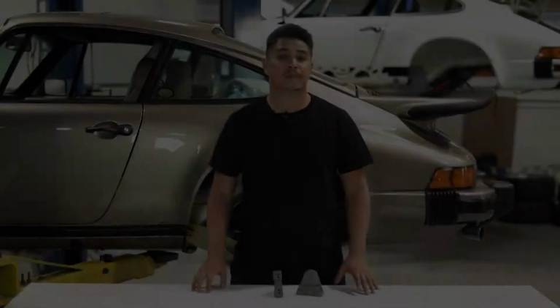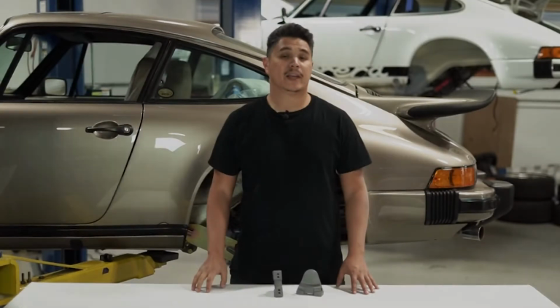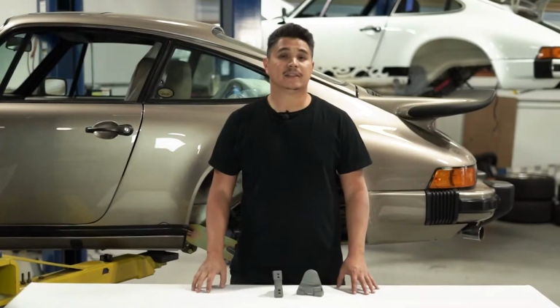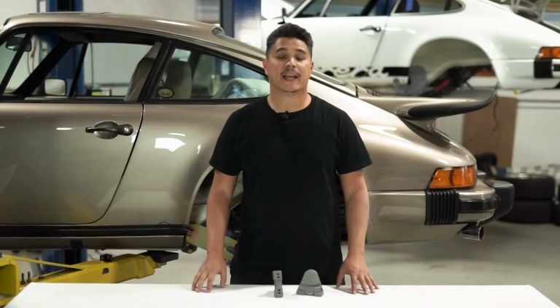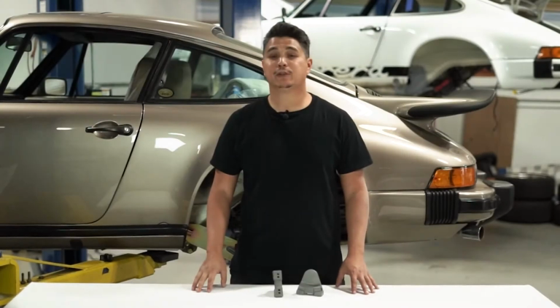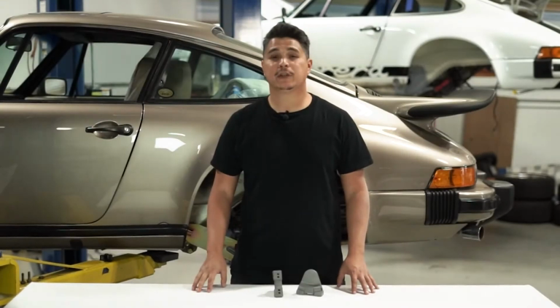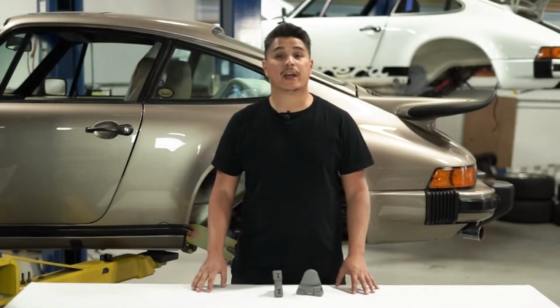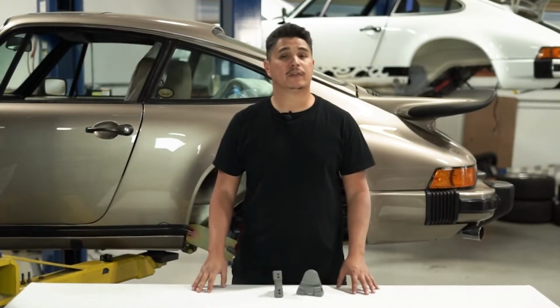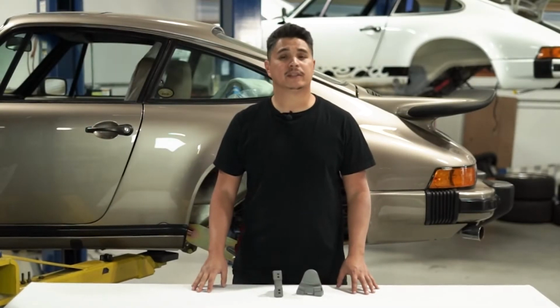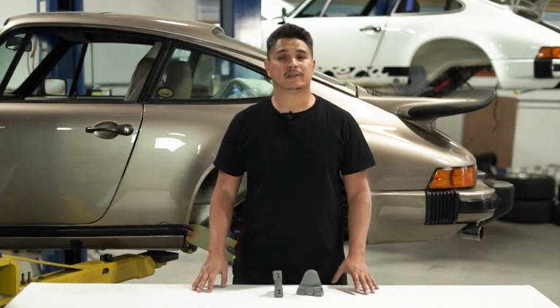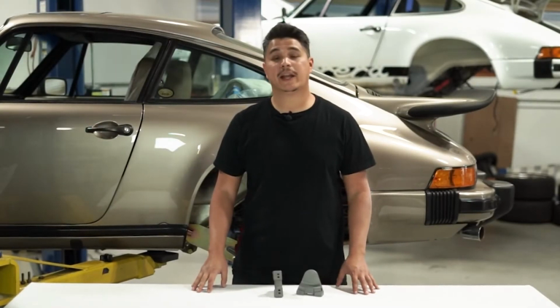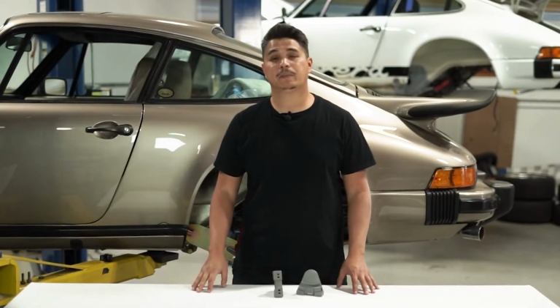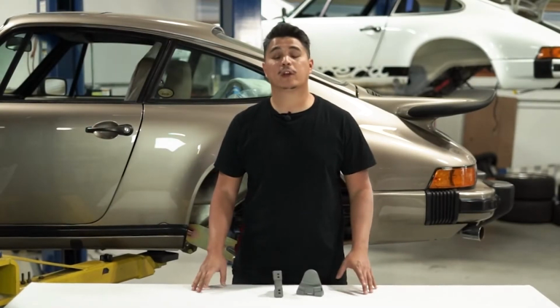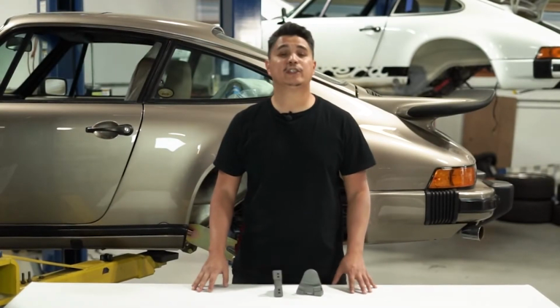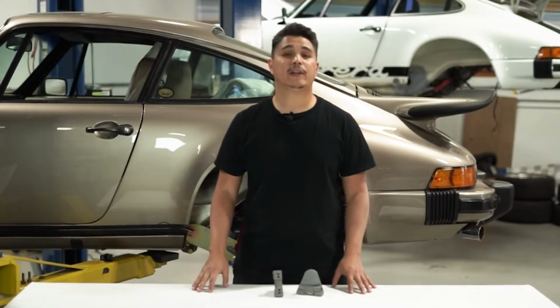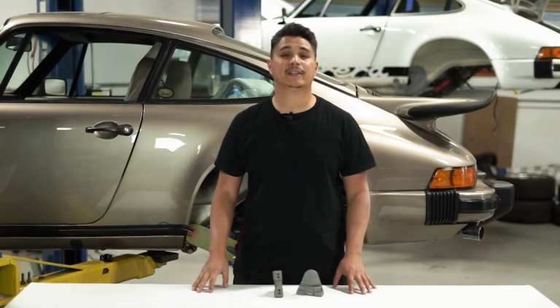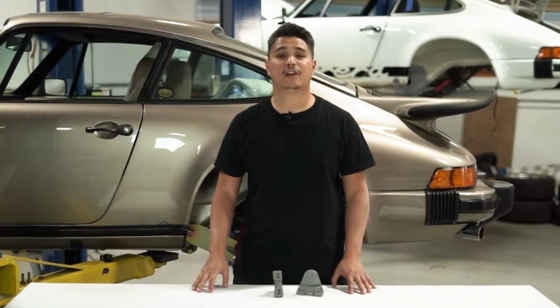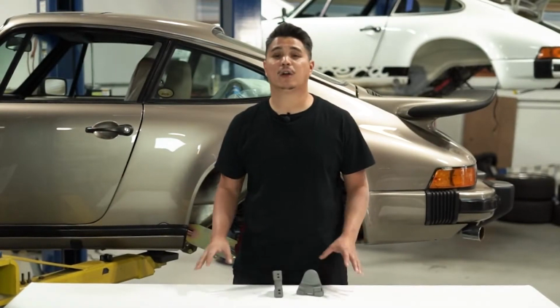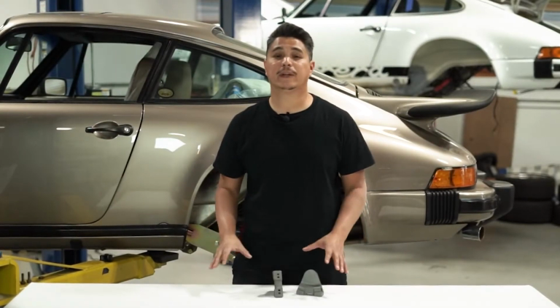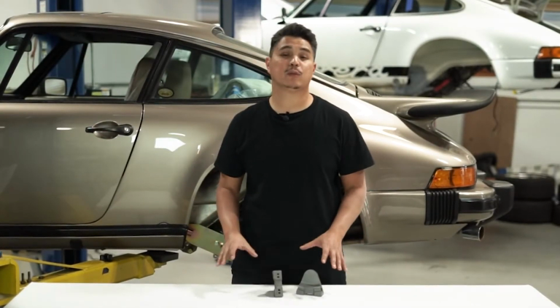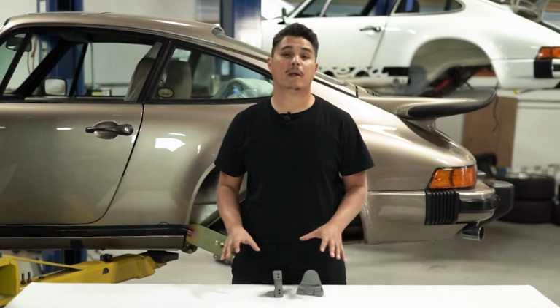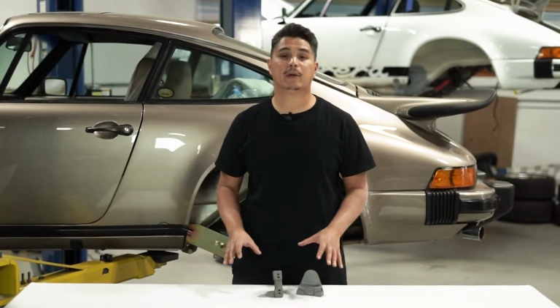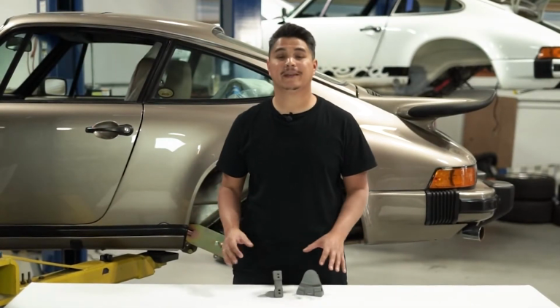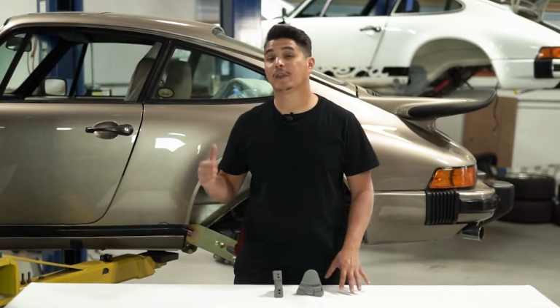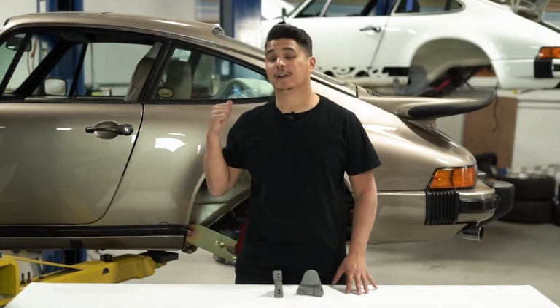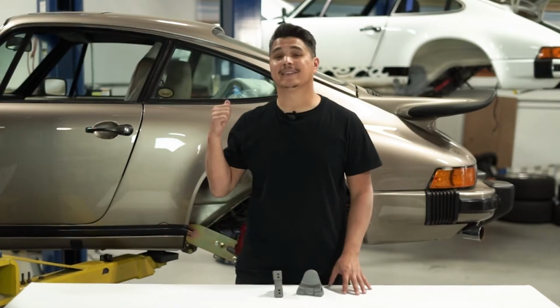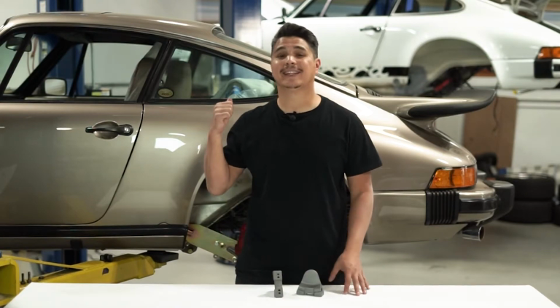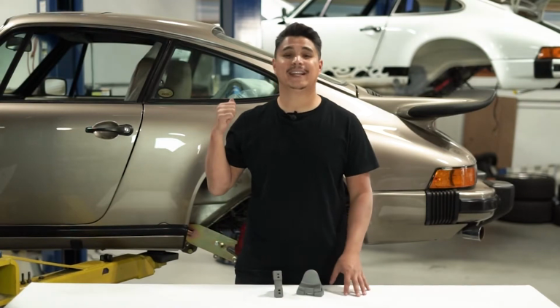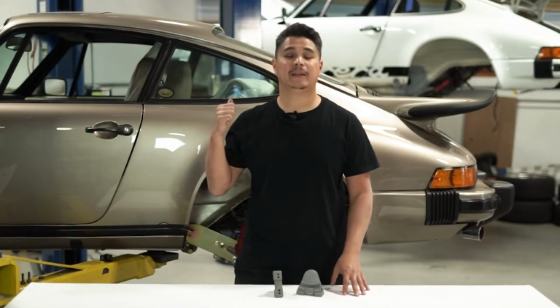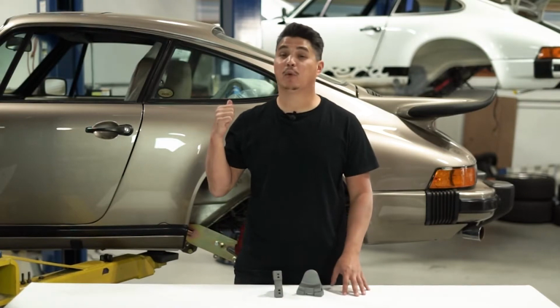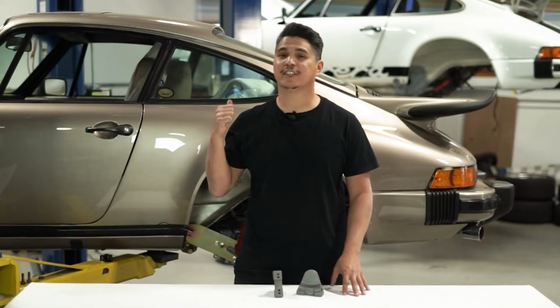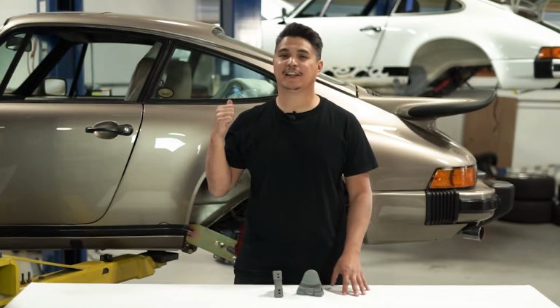Hey guys, Andrew here with Elephant Racing. Today we're going to be showing you how to install our rear sway bar mount kit on this 1980 Porsche 911.